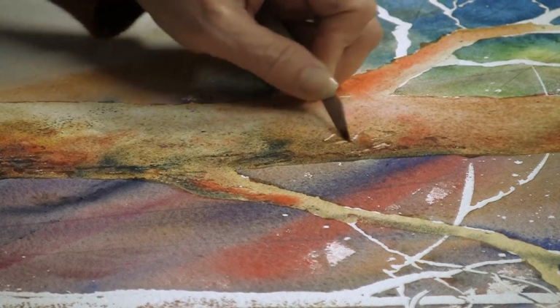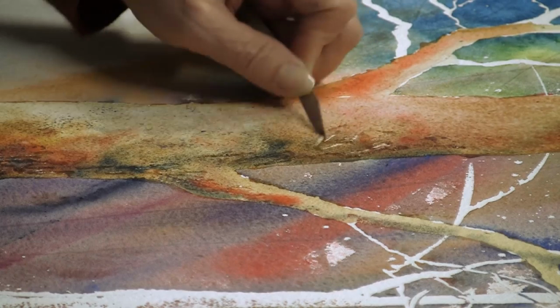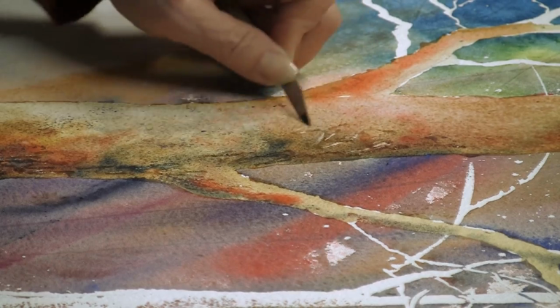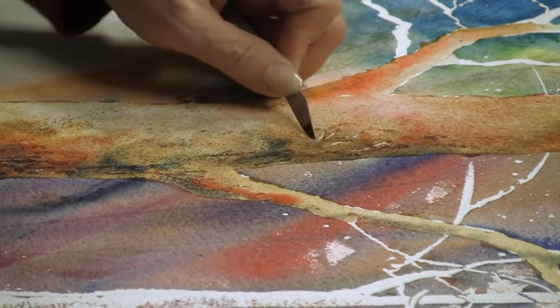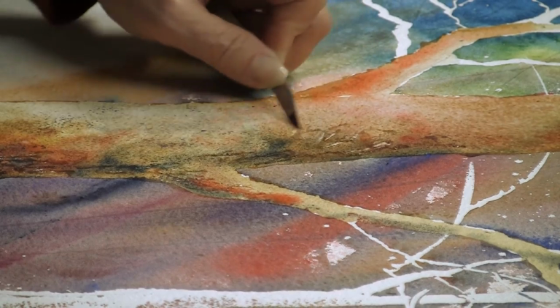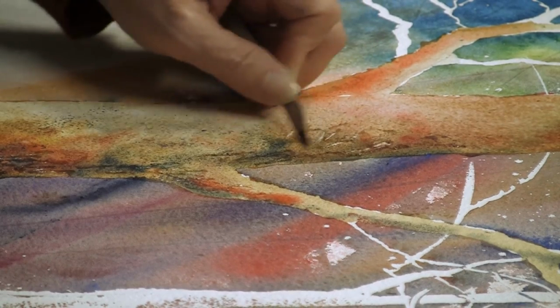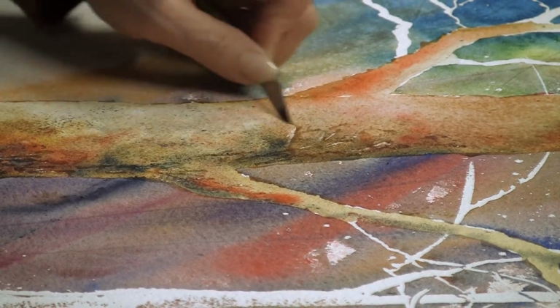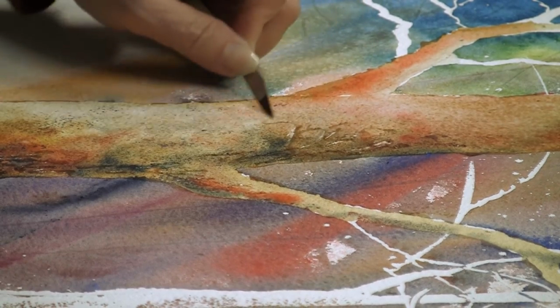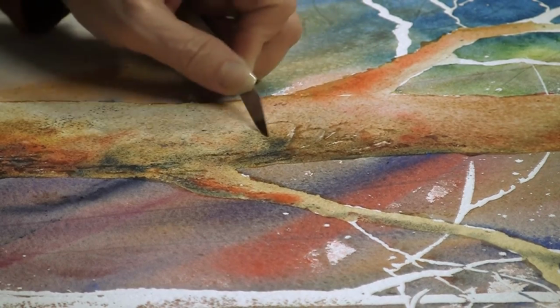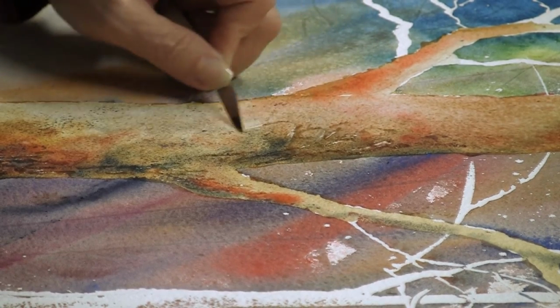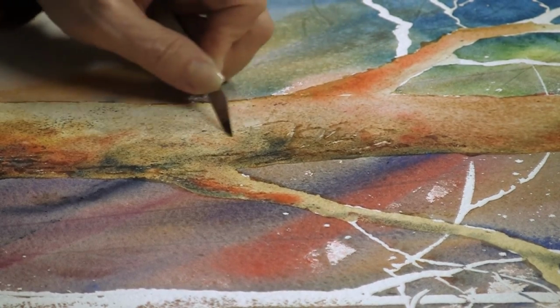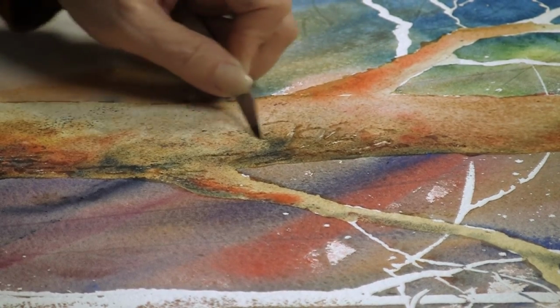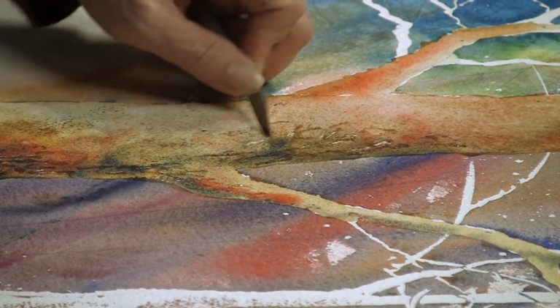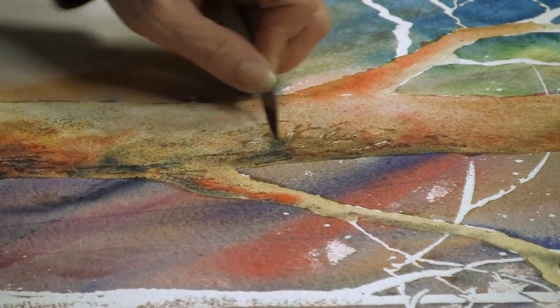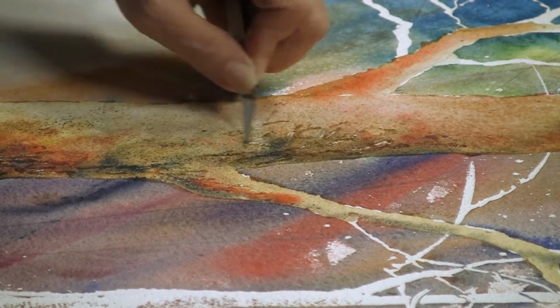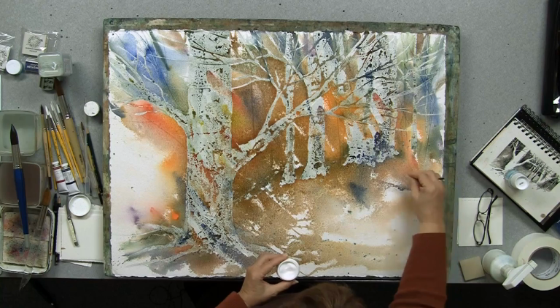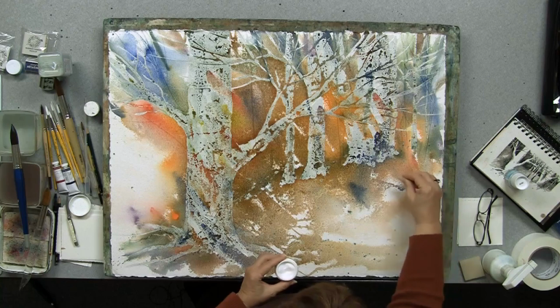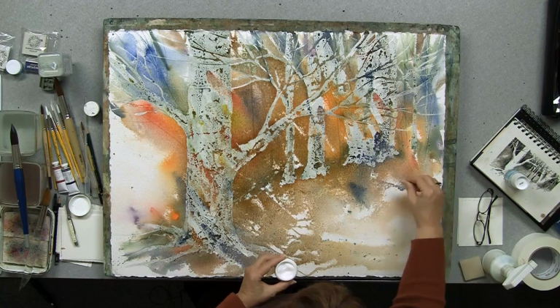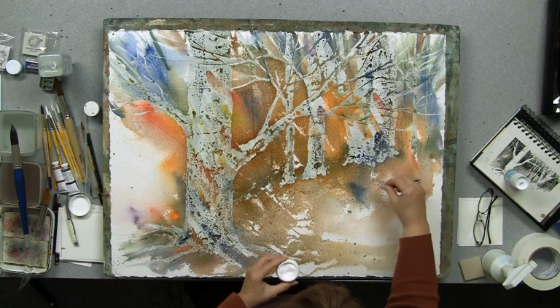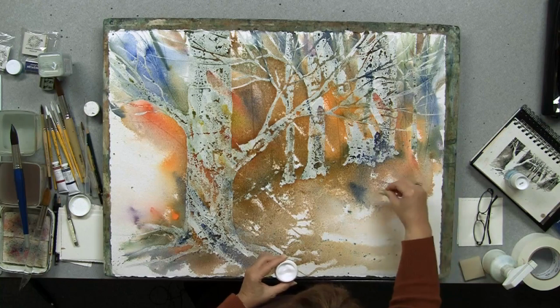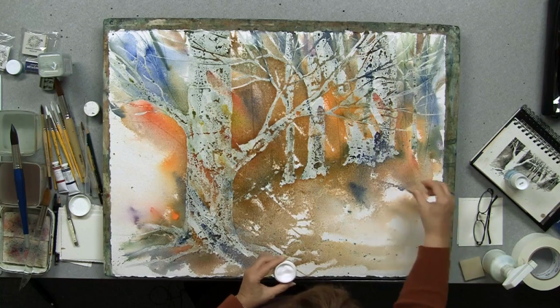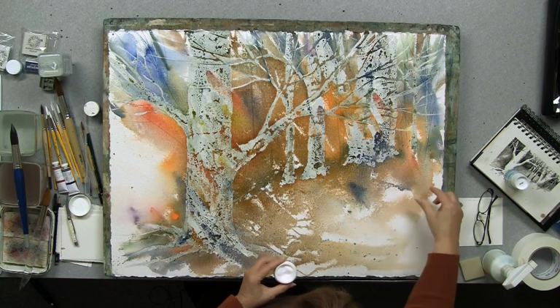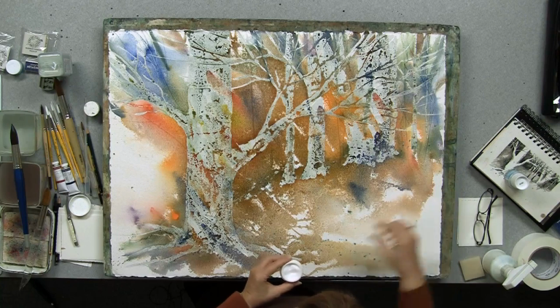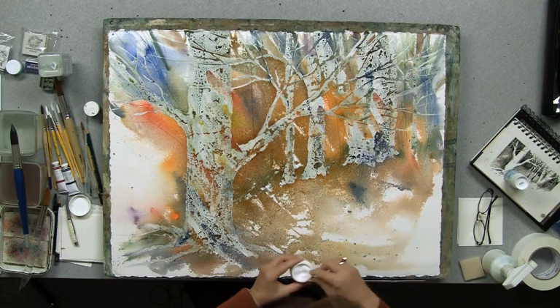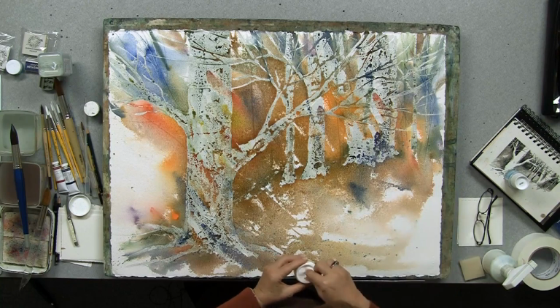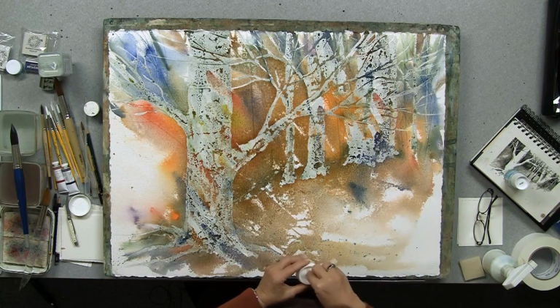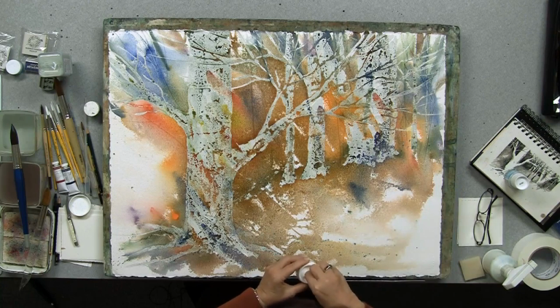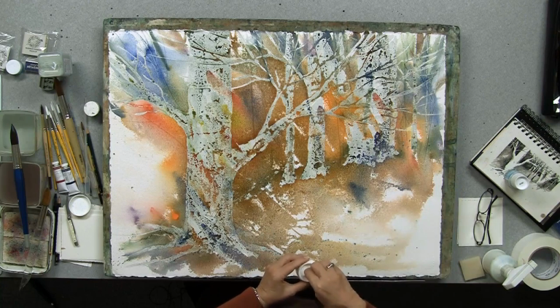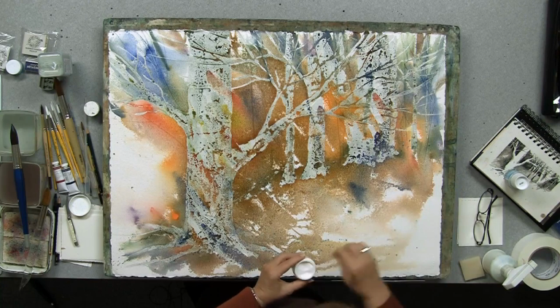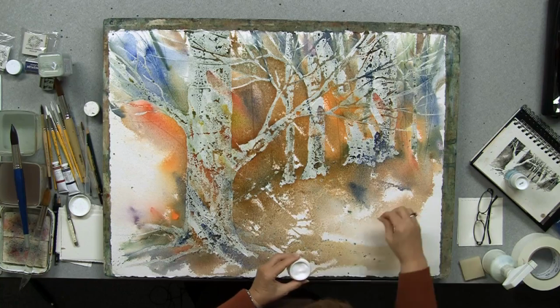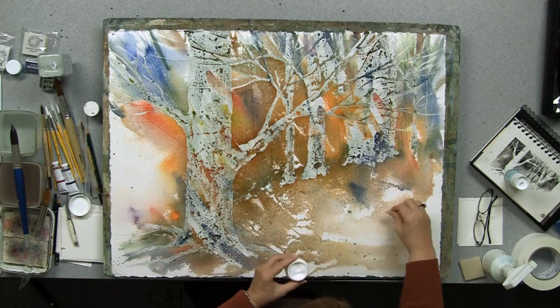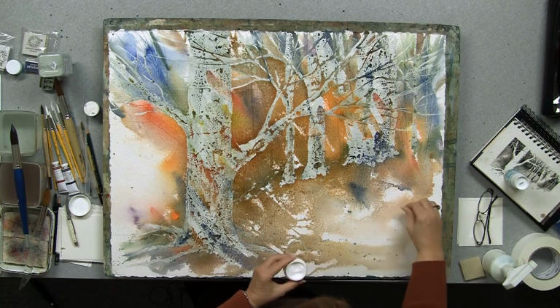You add life to your tree line with simple texturing methods involving scratching, salt, and spattering.